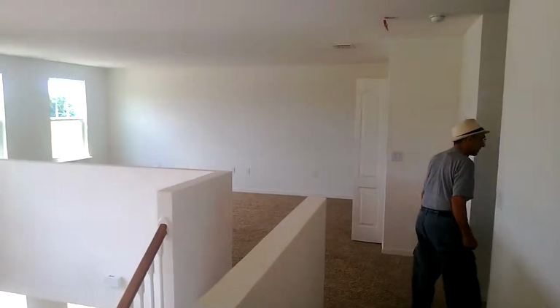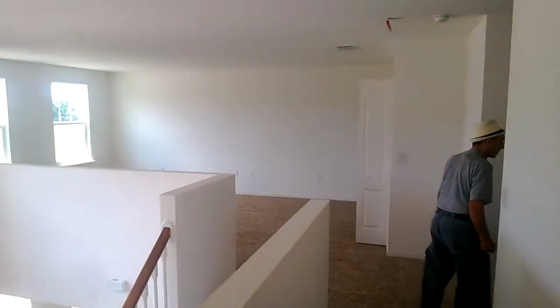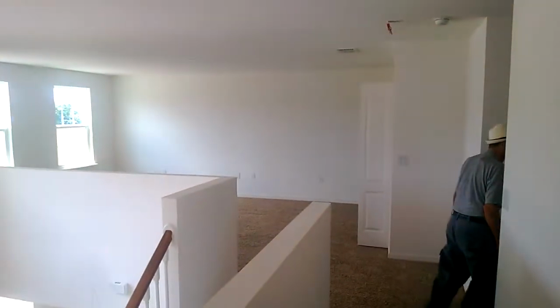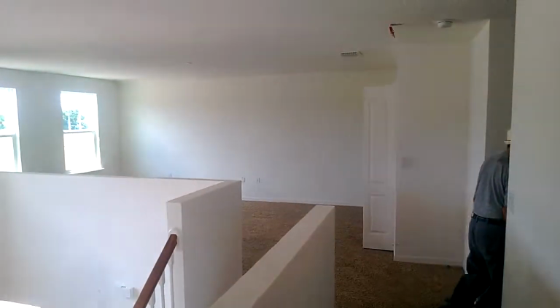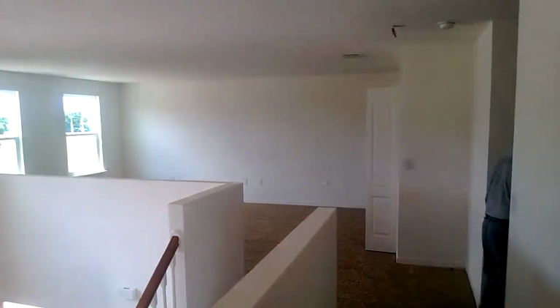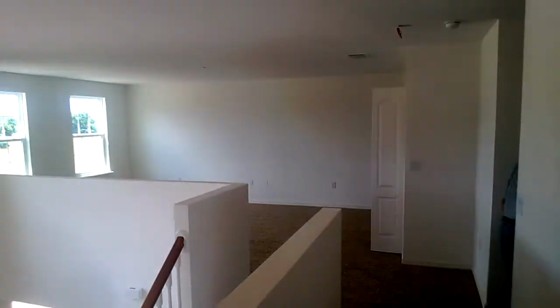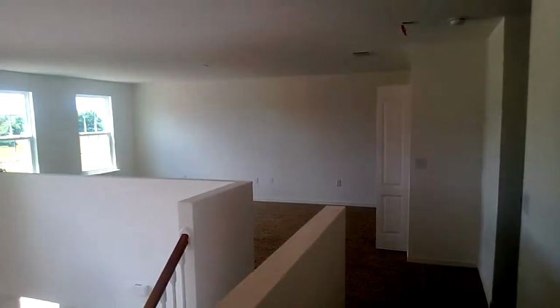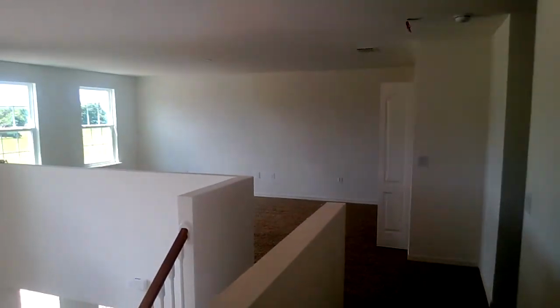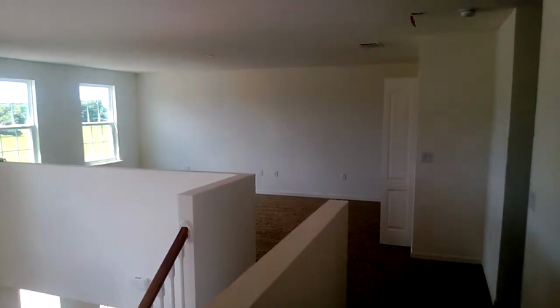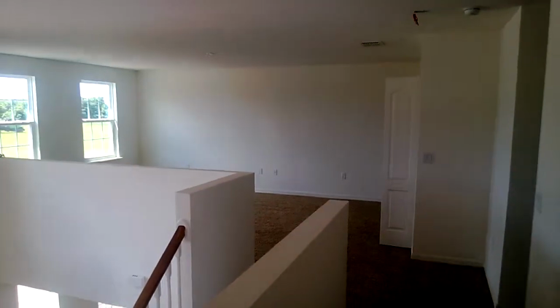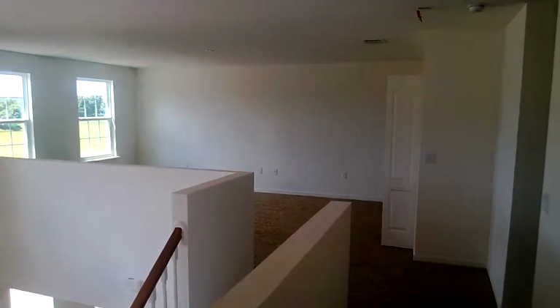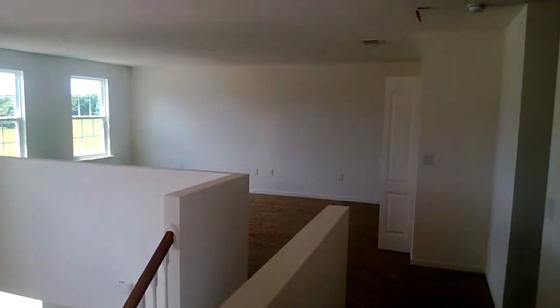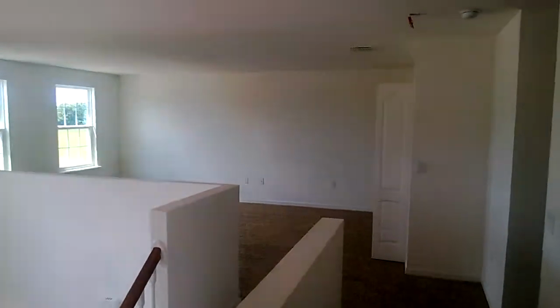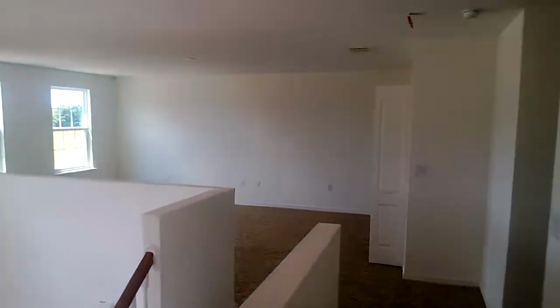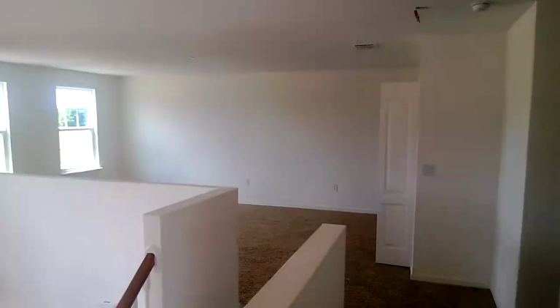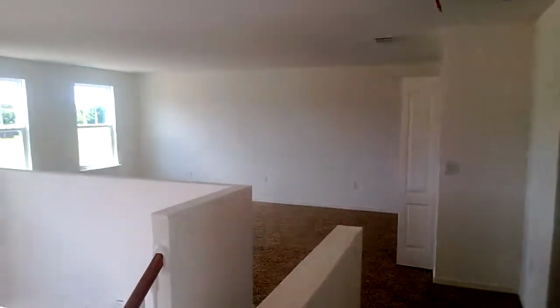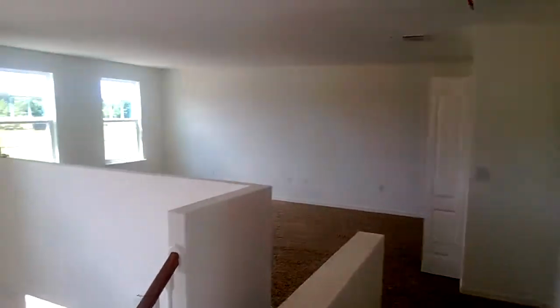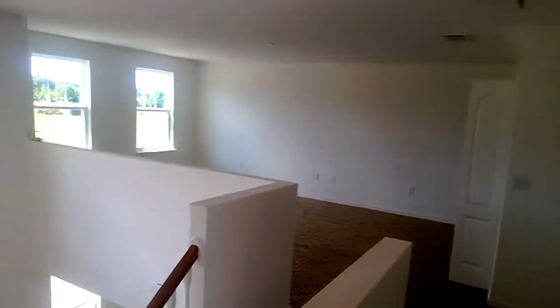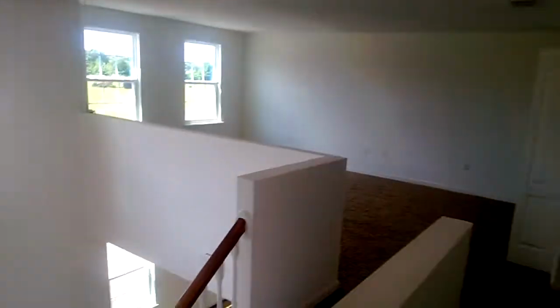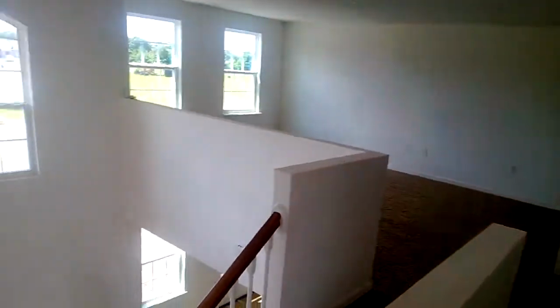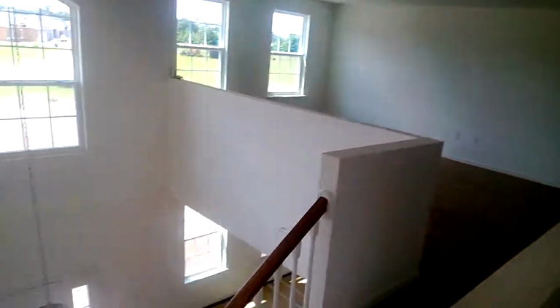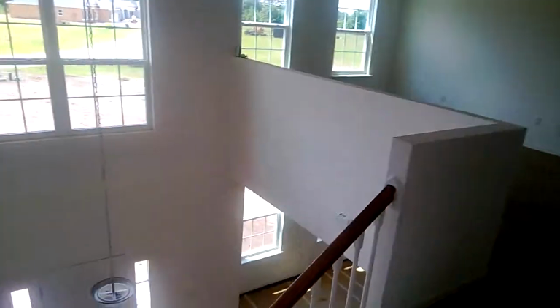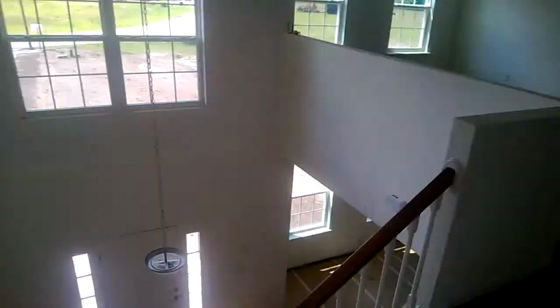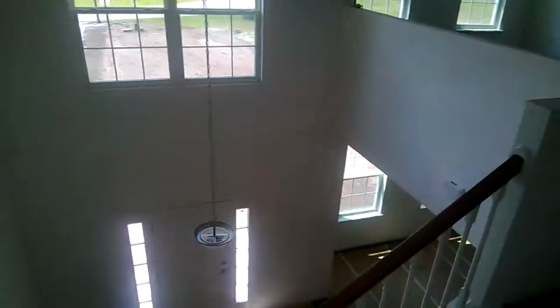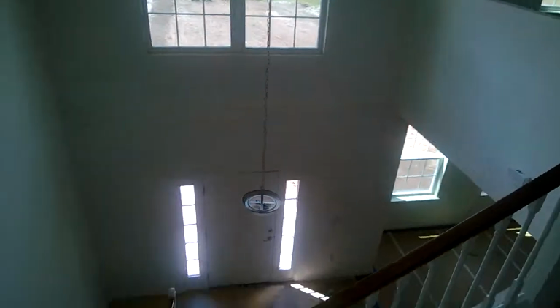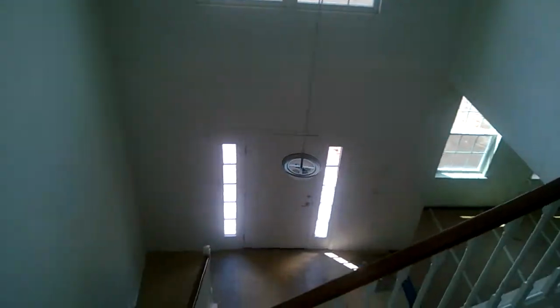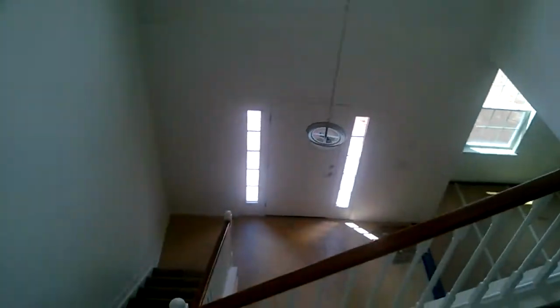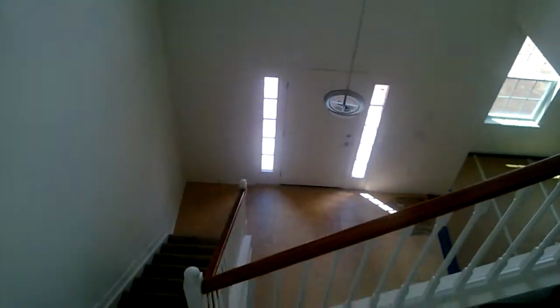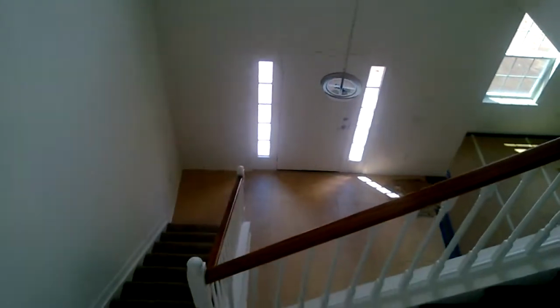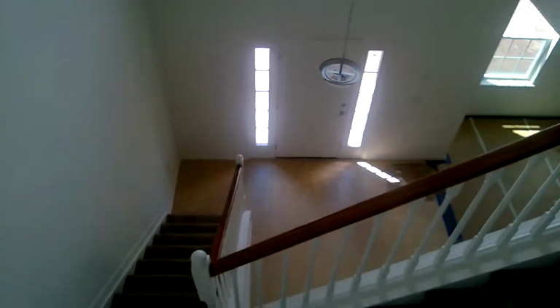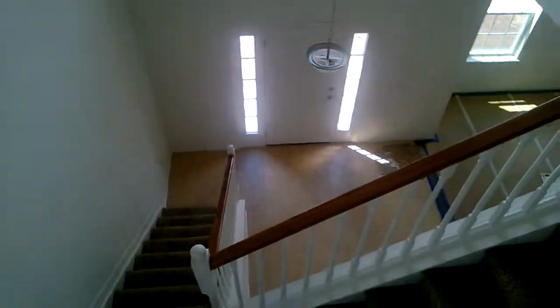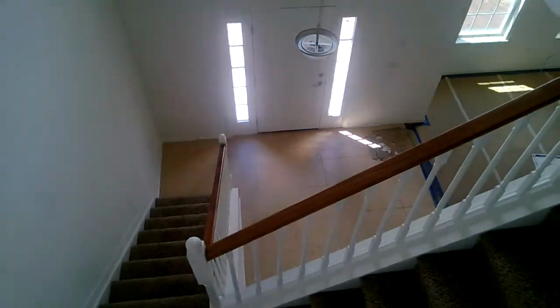We just left the media room, and this is the loft, looking down at the front door.